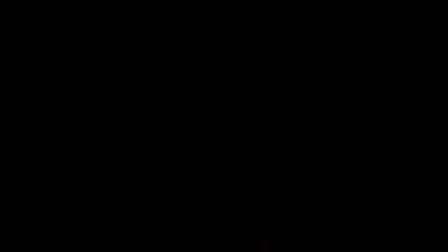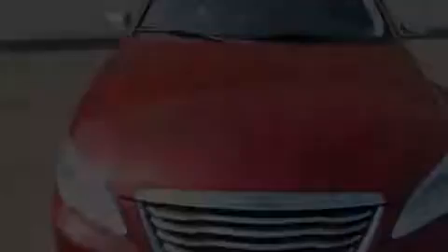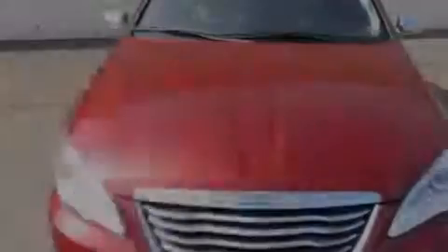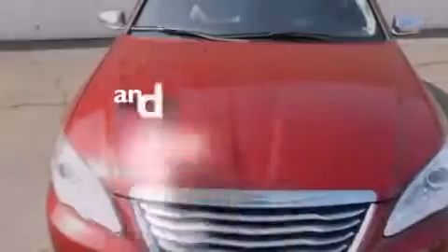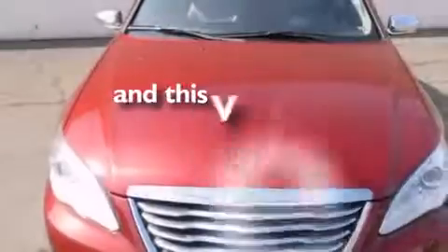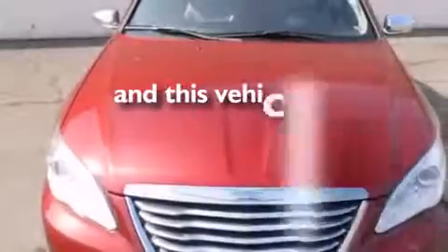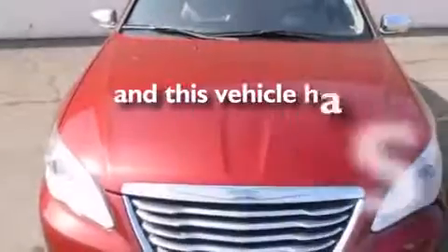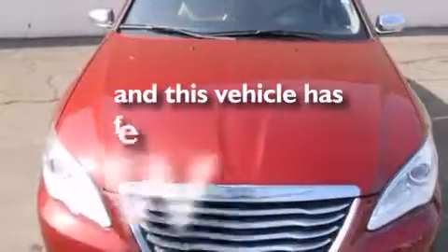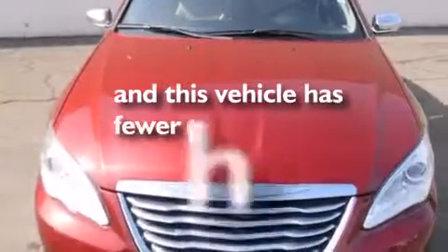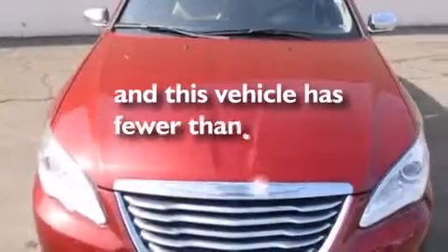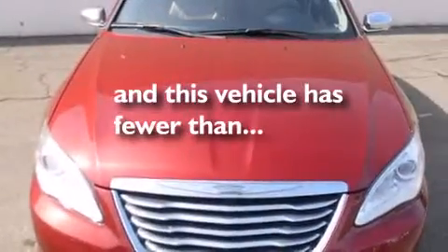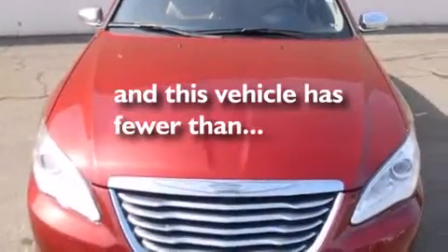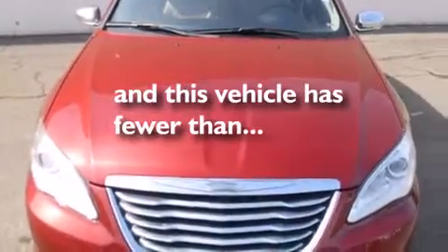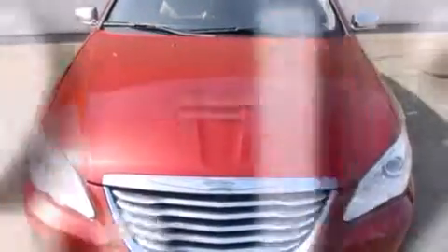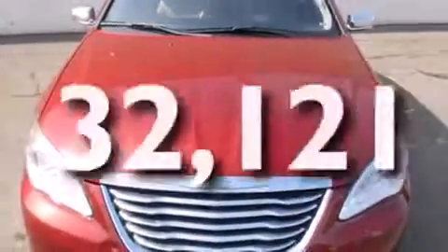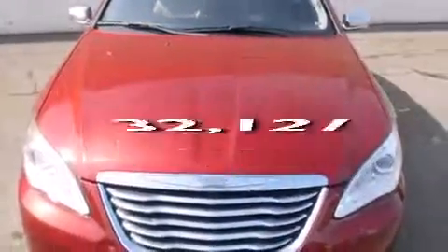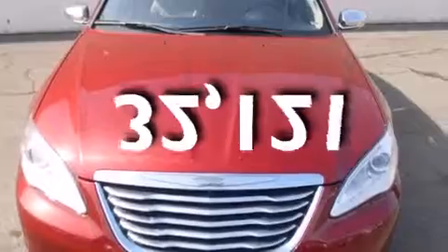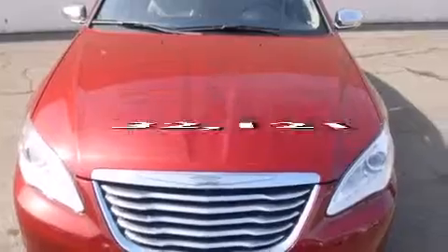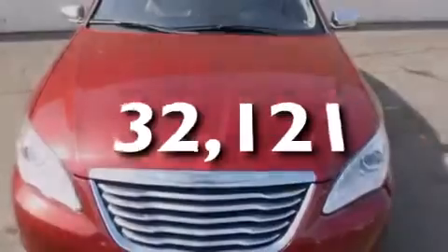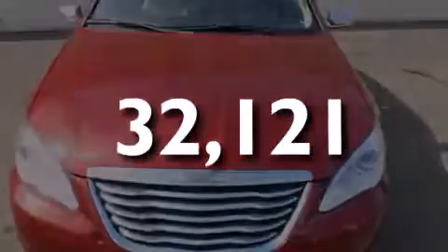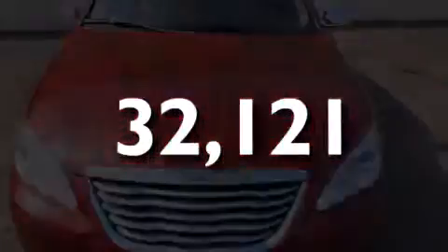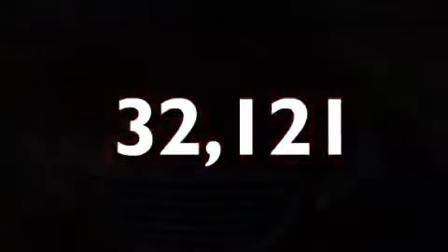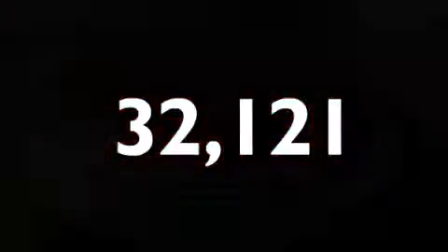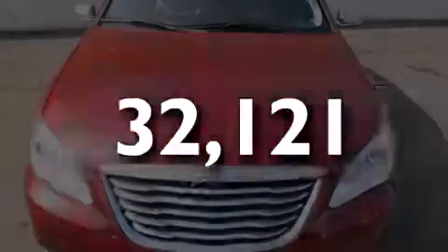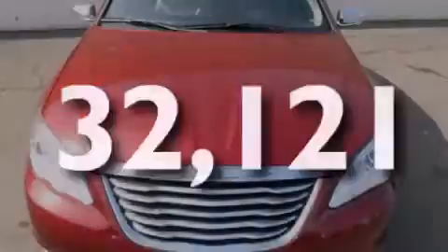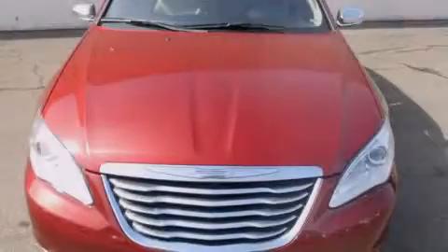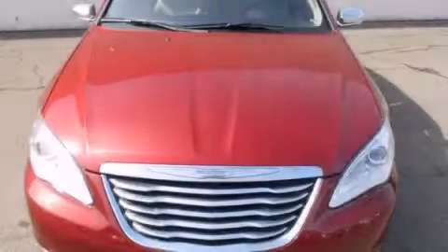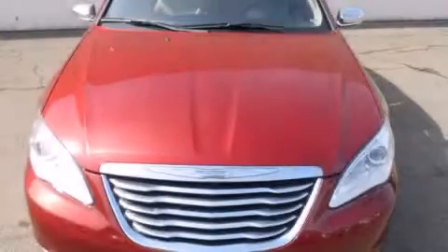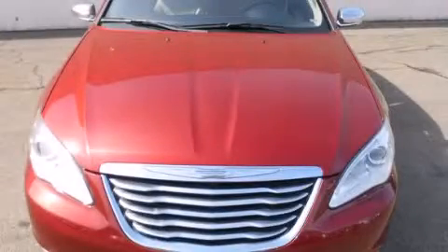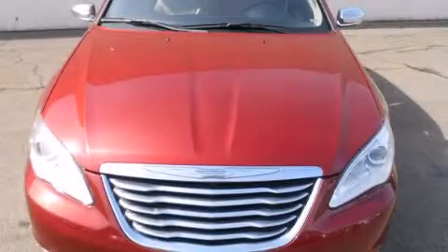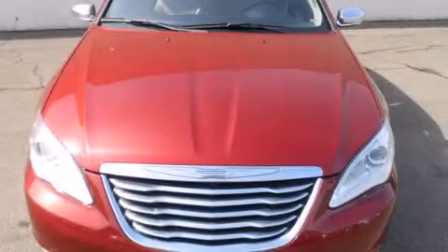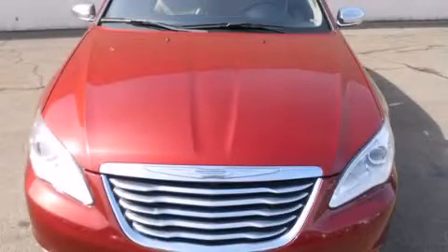This vehicle has fewer than 33,000 miles on the odometer. Contact us today to arrange your test drive.